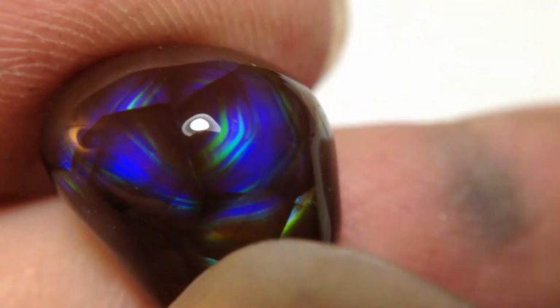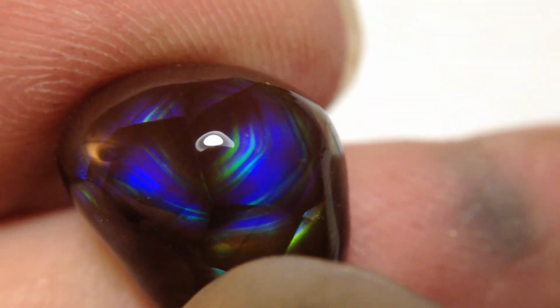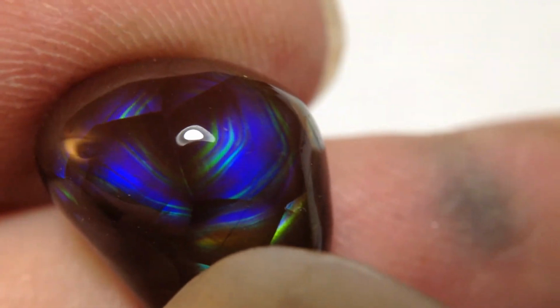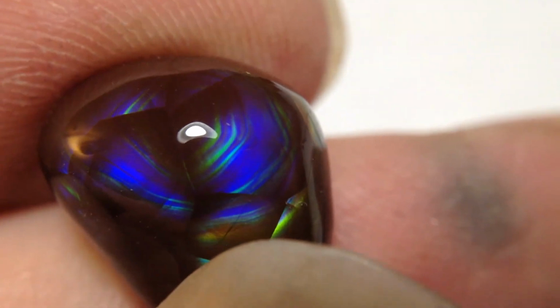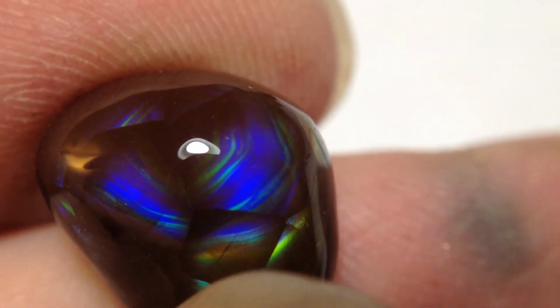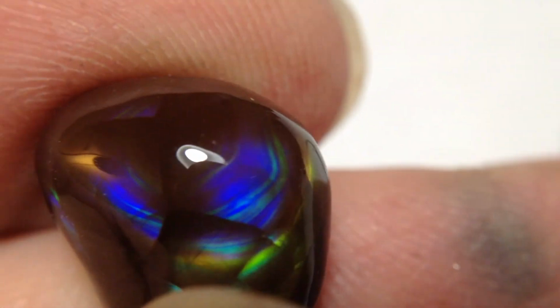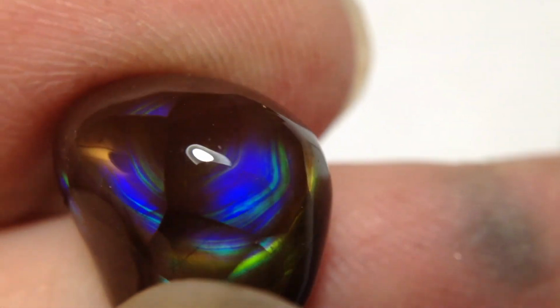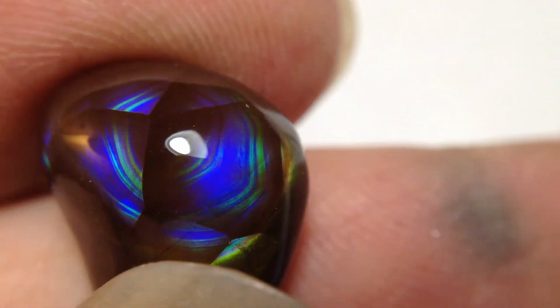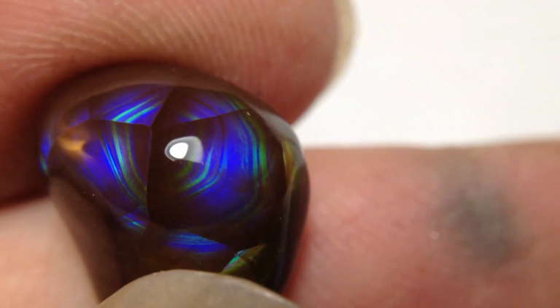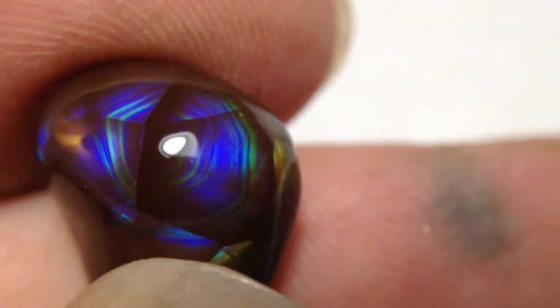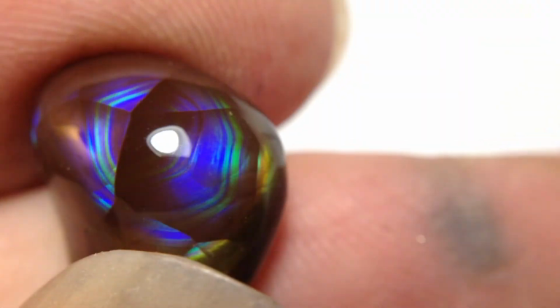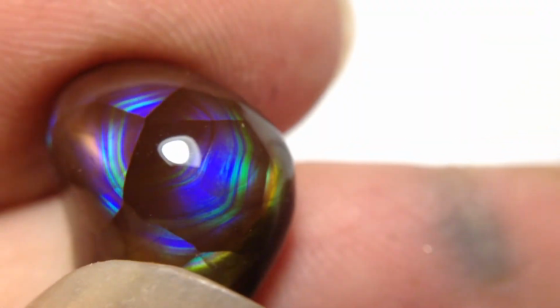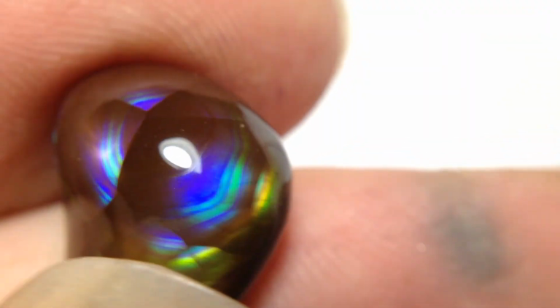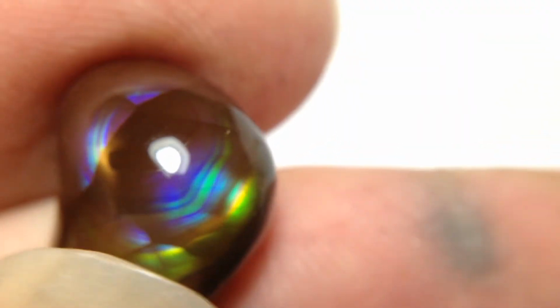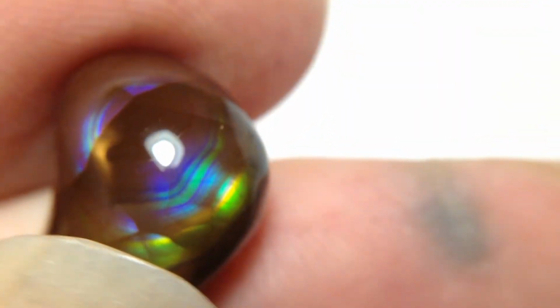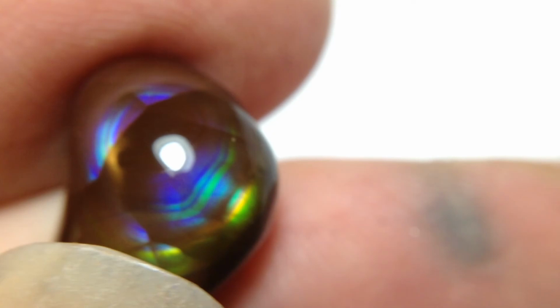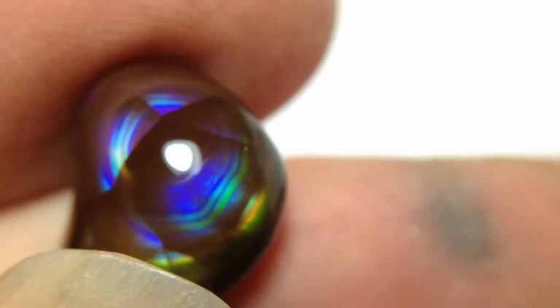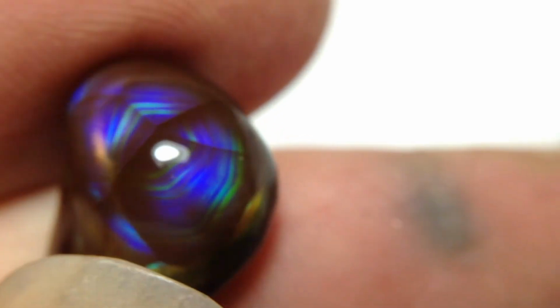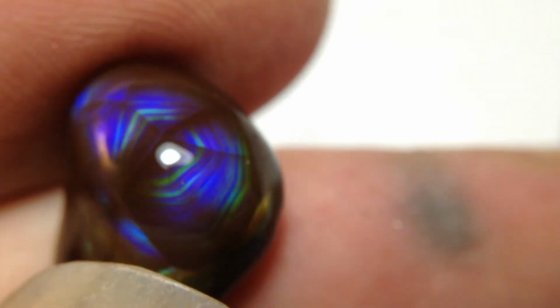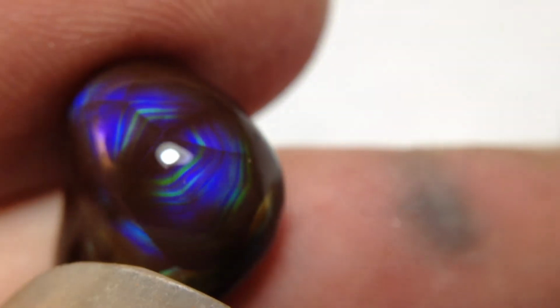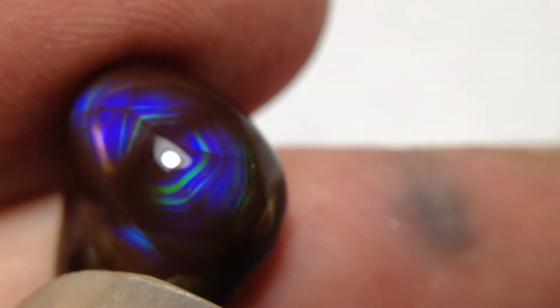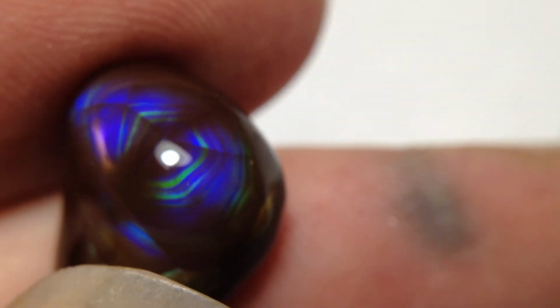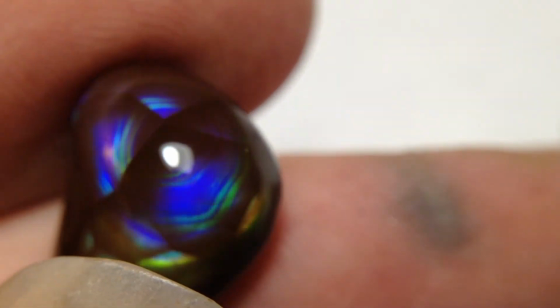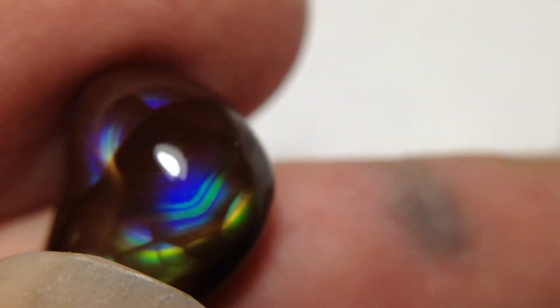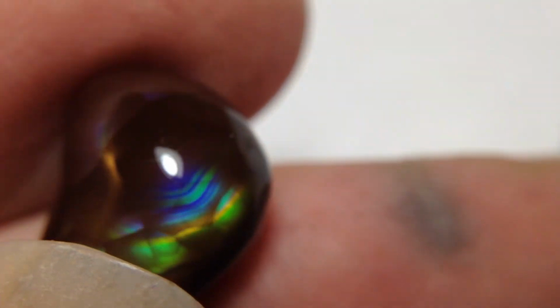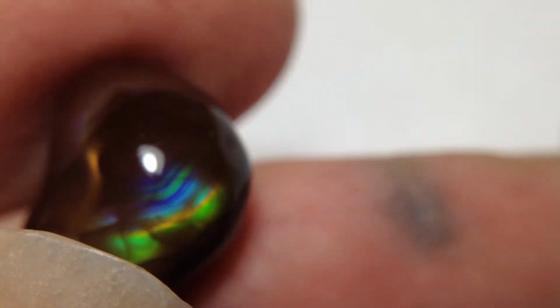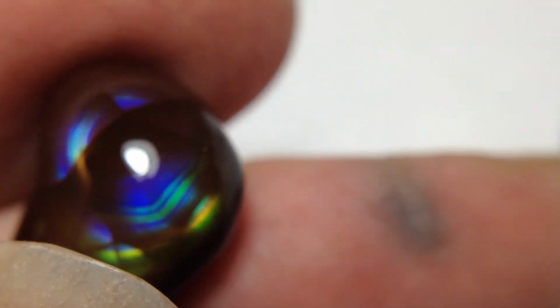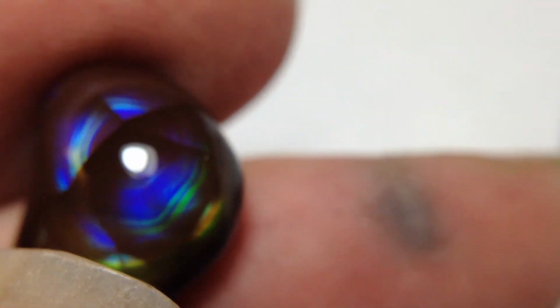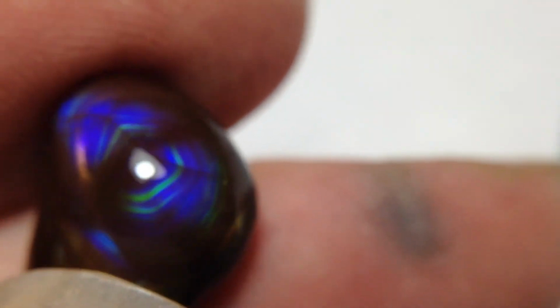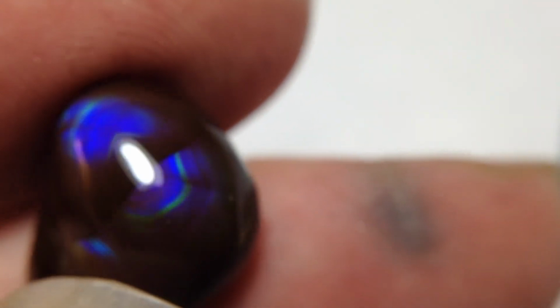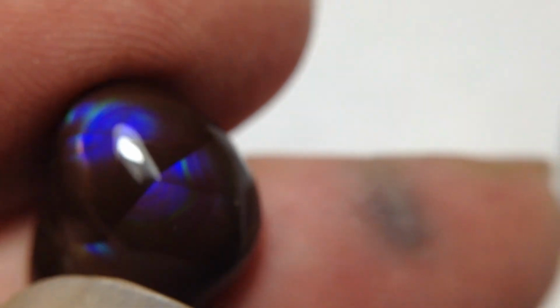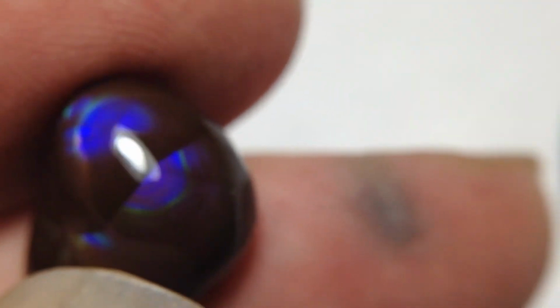Love it when they get like this. Don't see many blues and purples that show this intense.